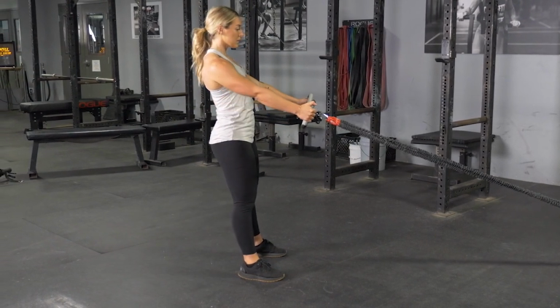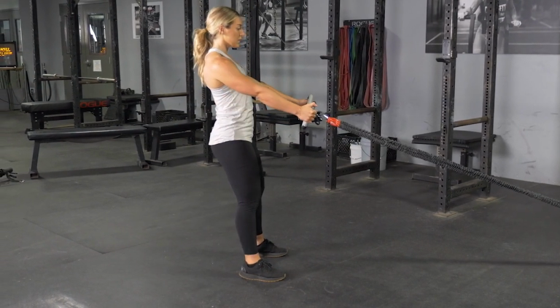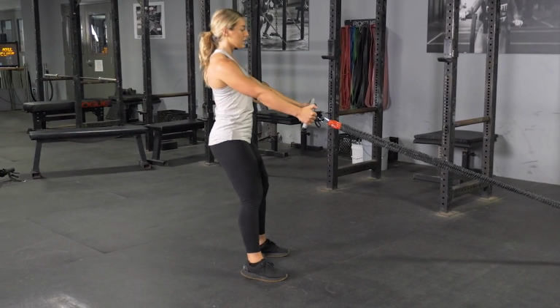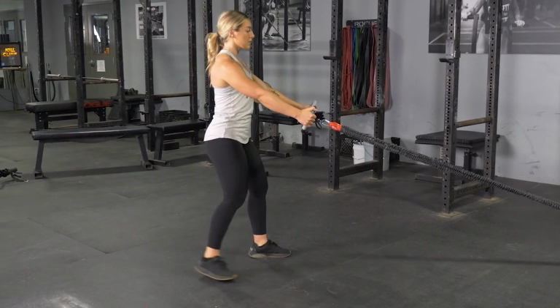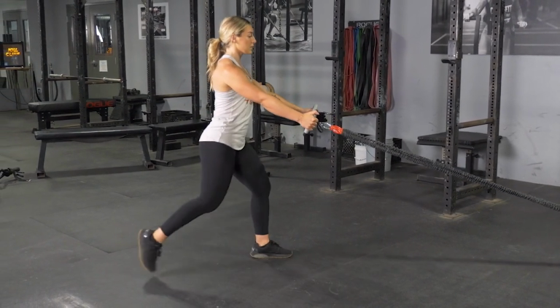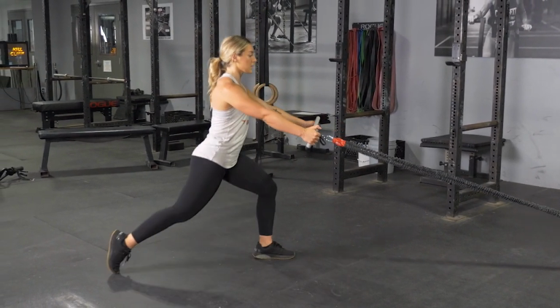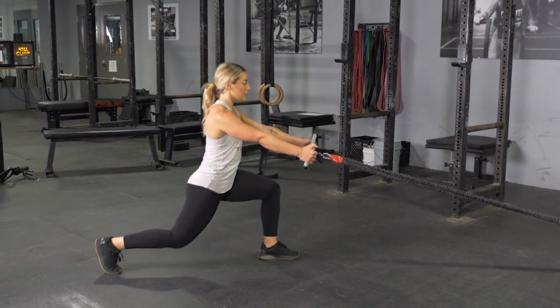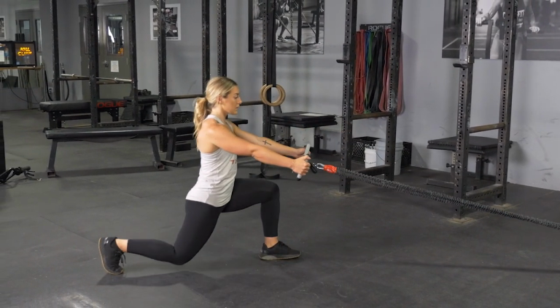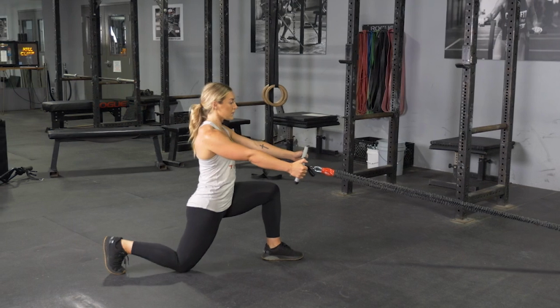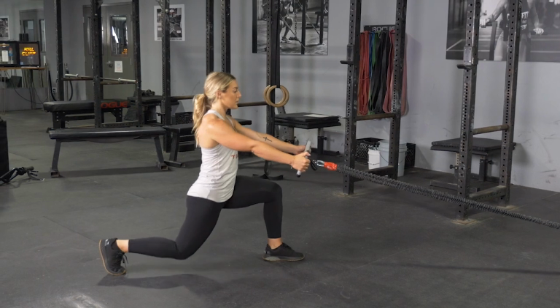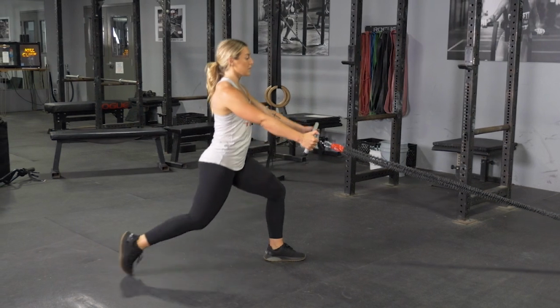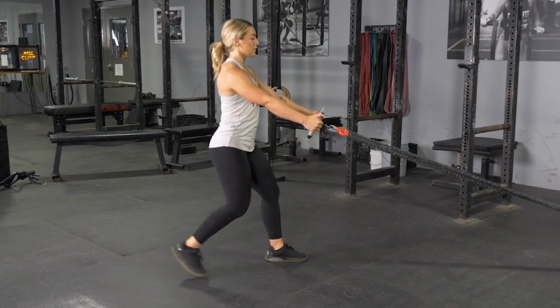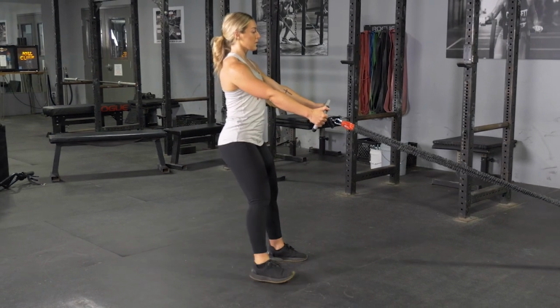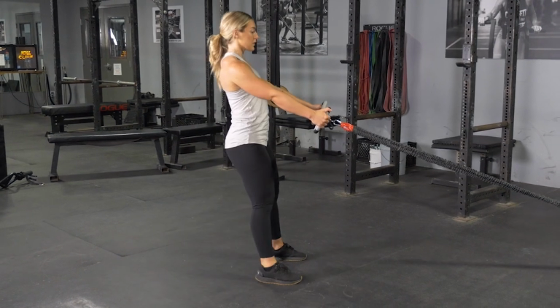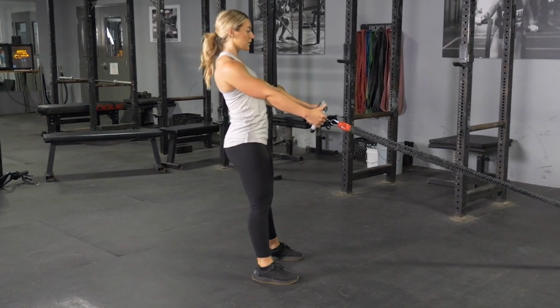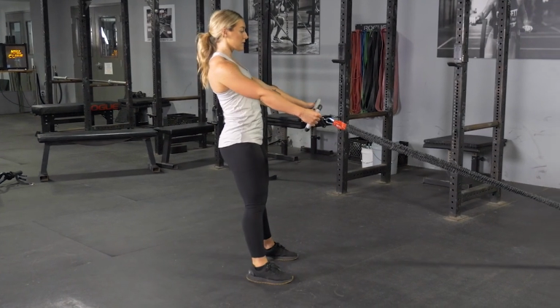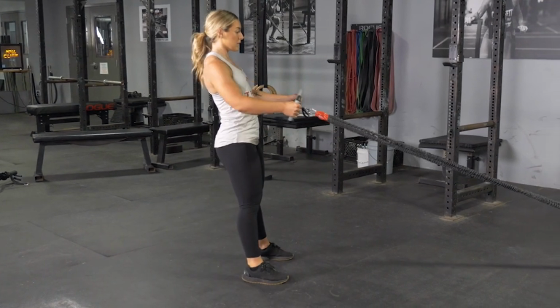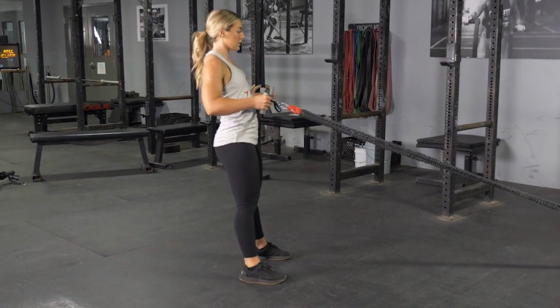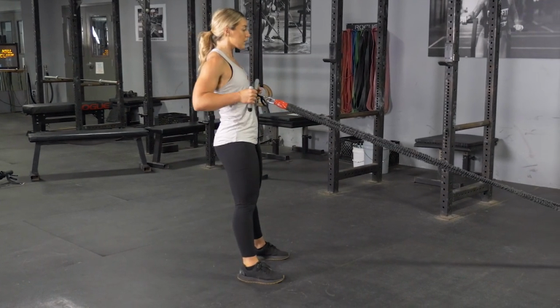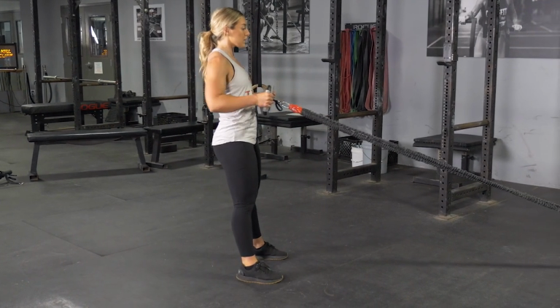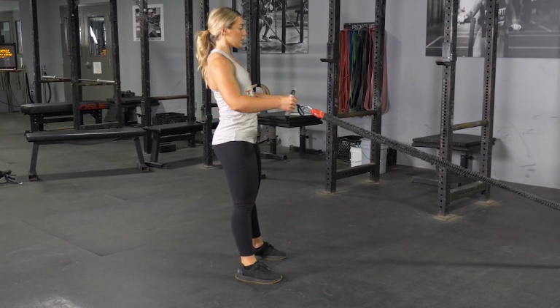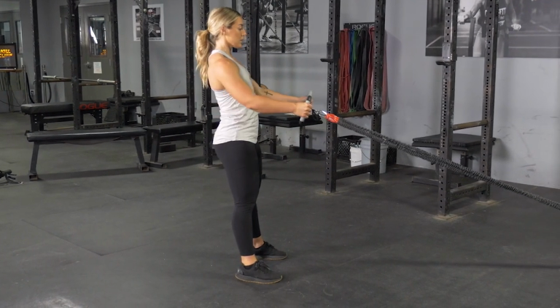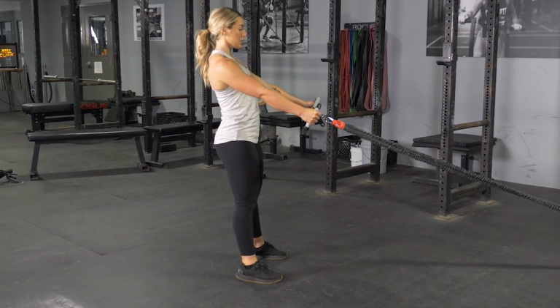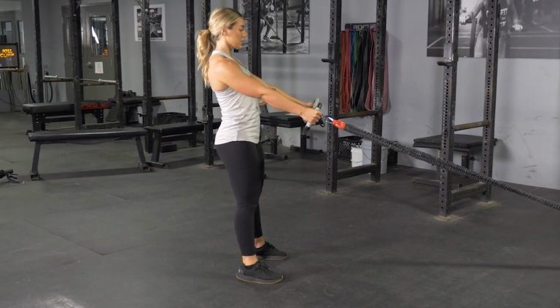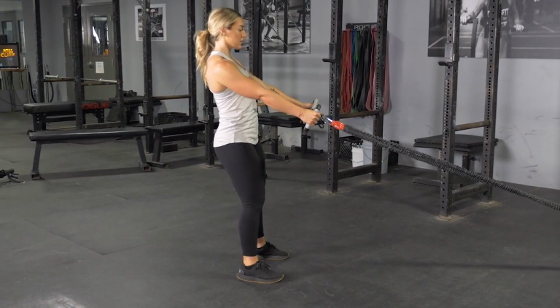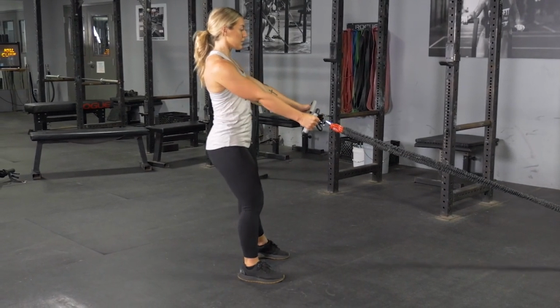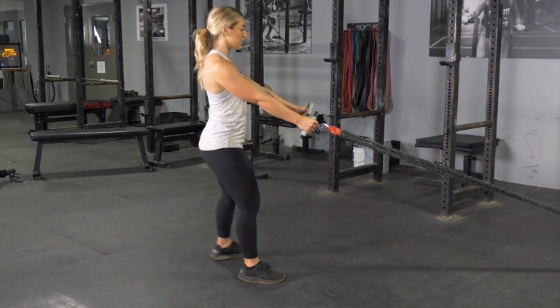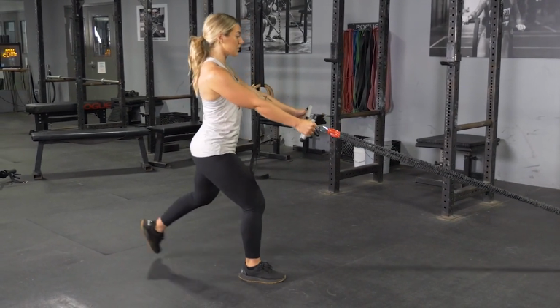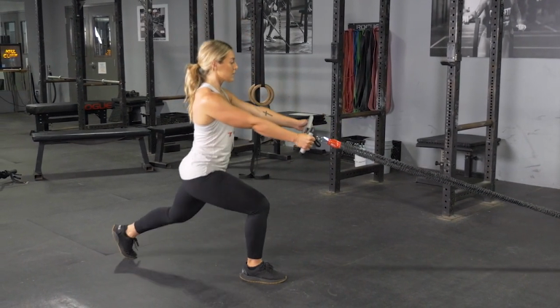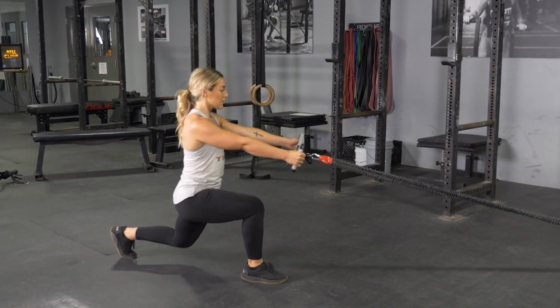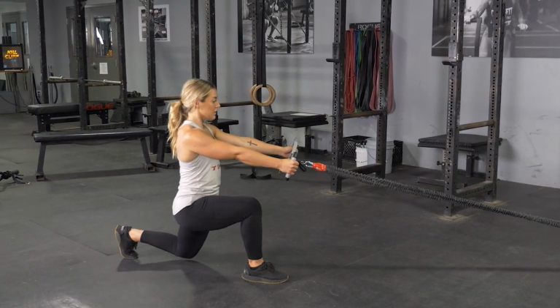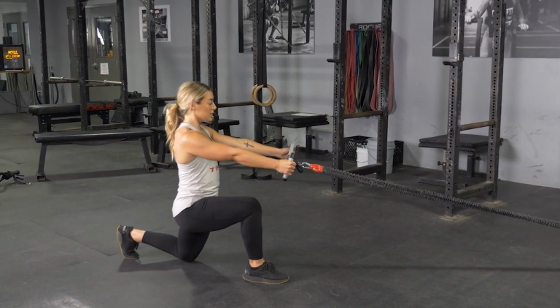Return to the standing upright position, pull your shoulders back, elbows back, and row the max bar to your lower abdomen.